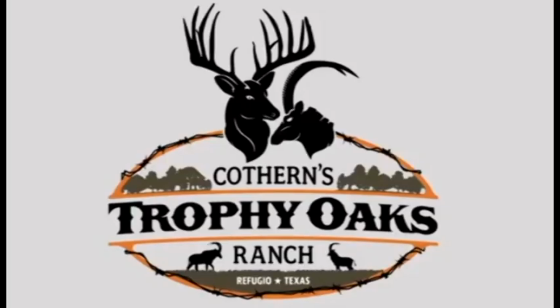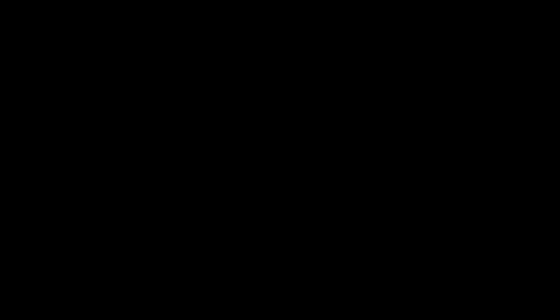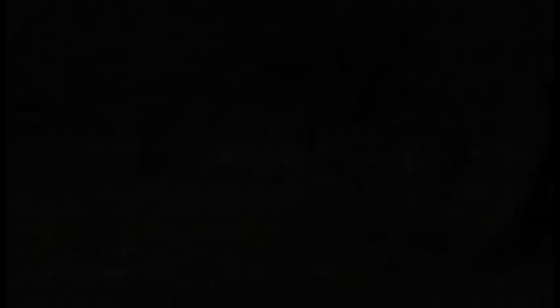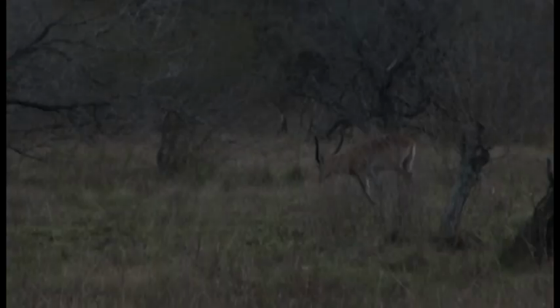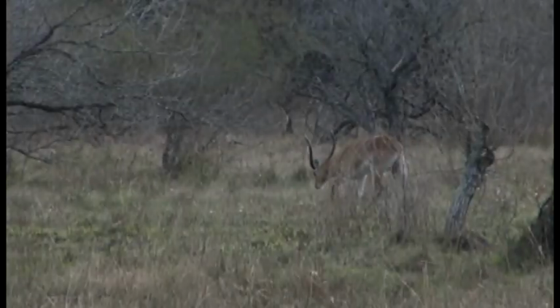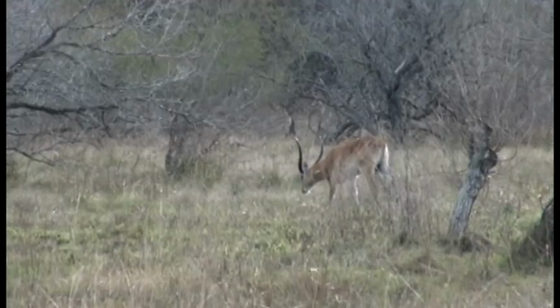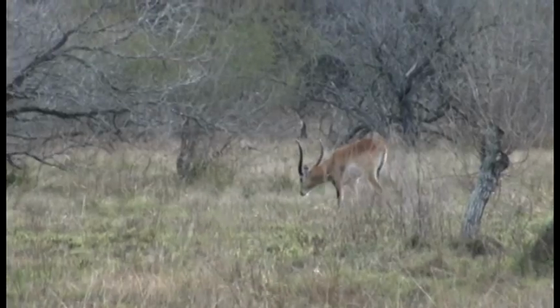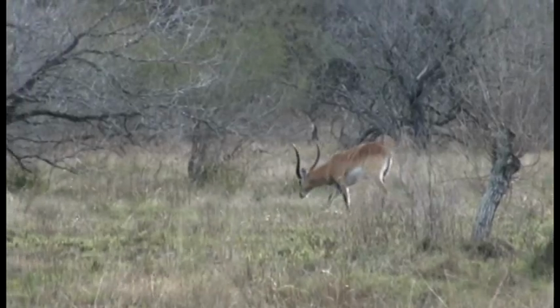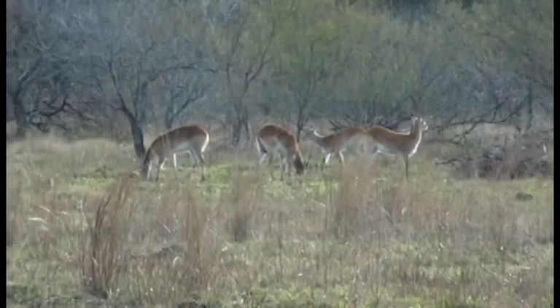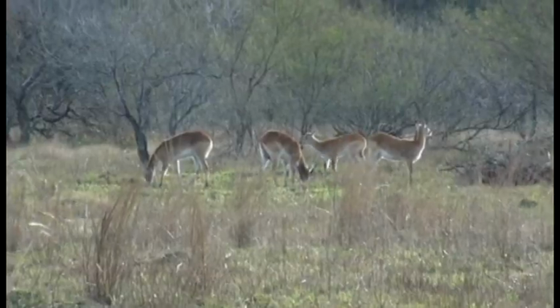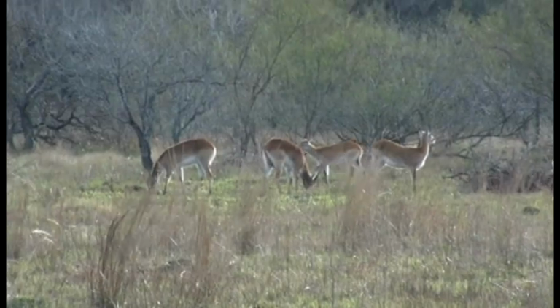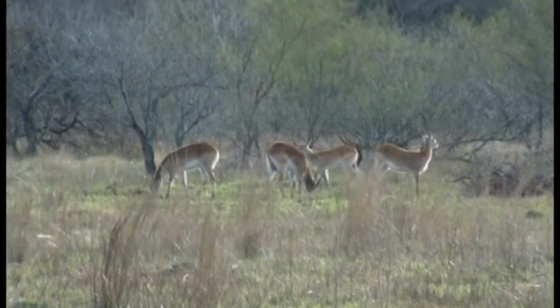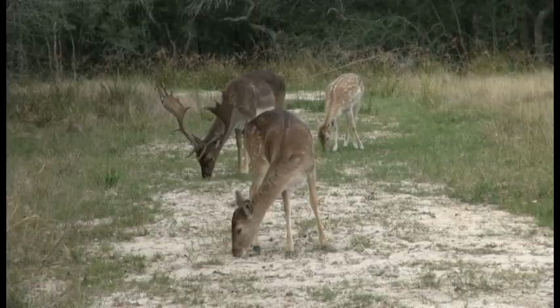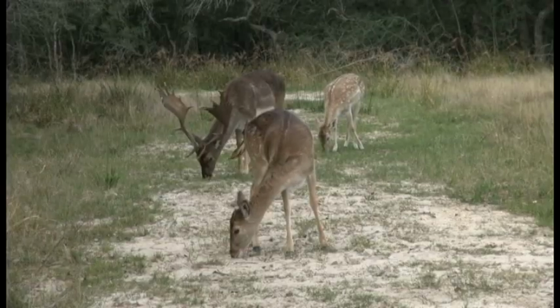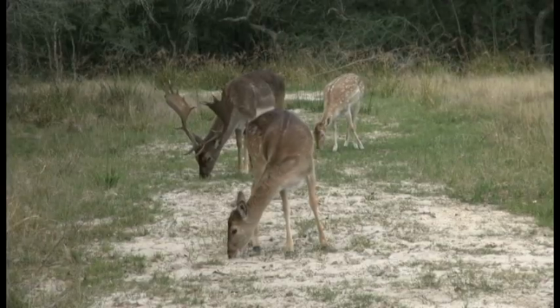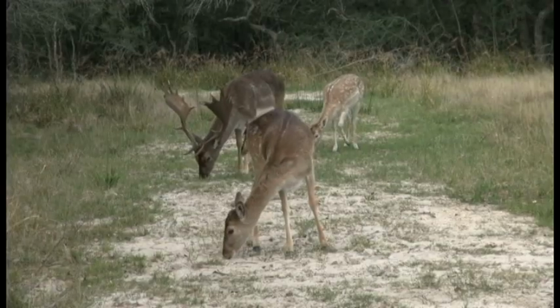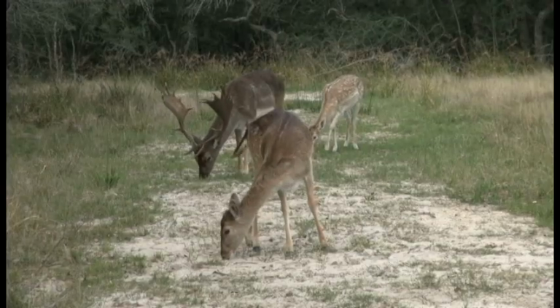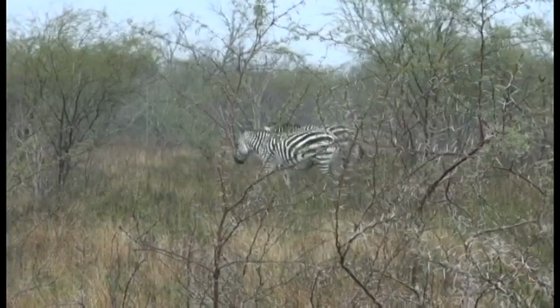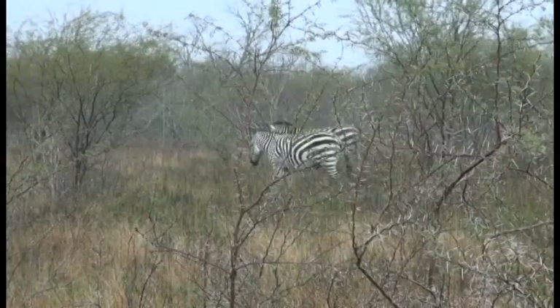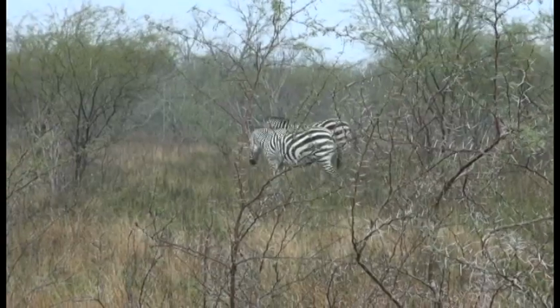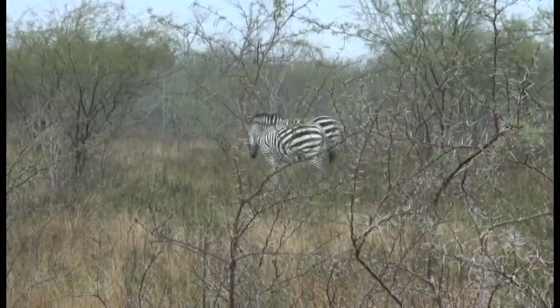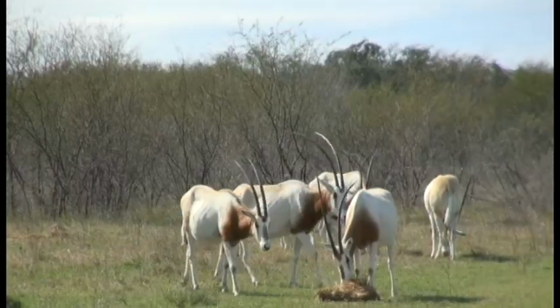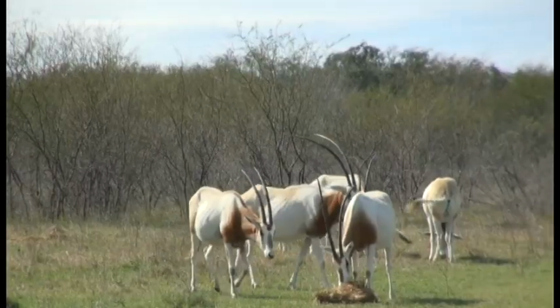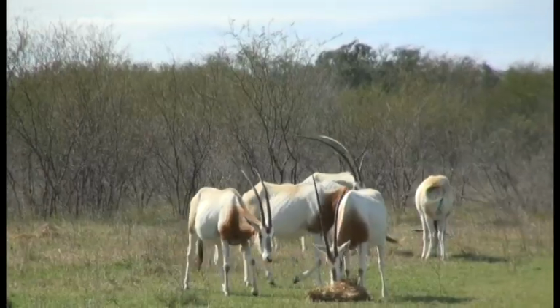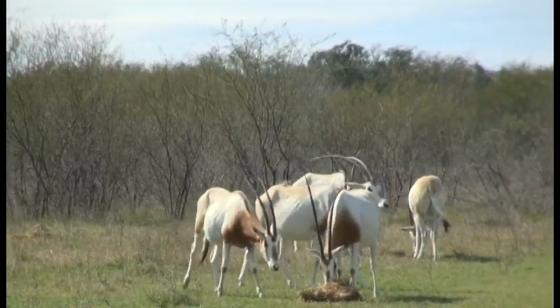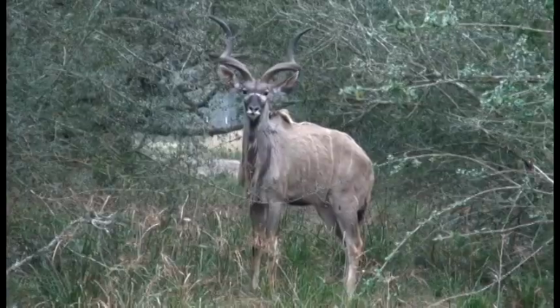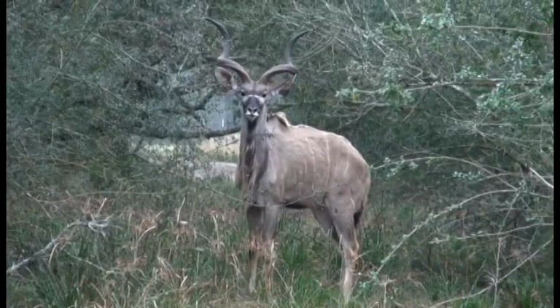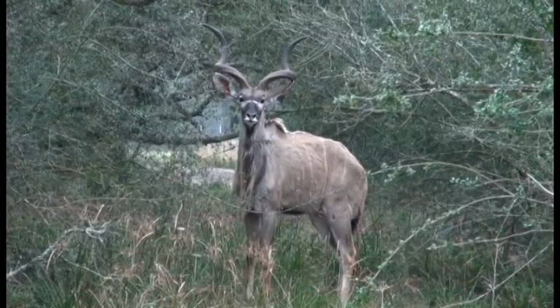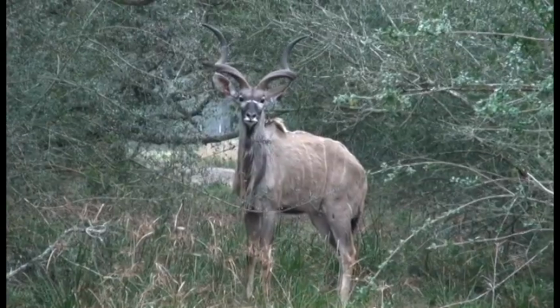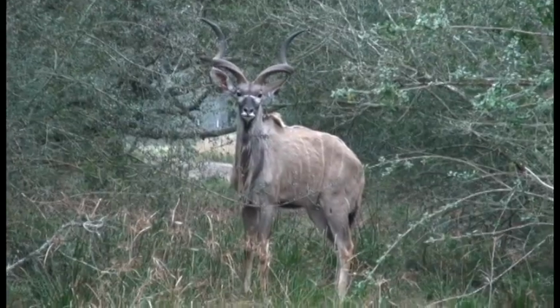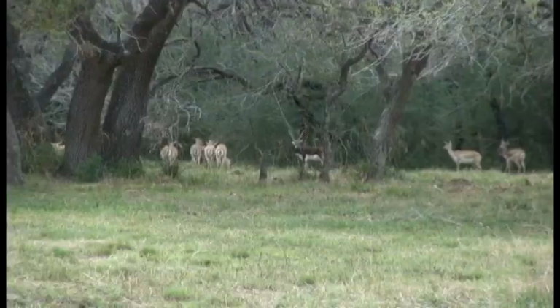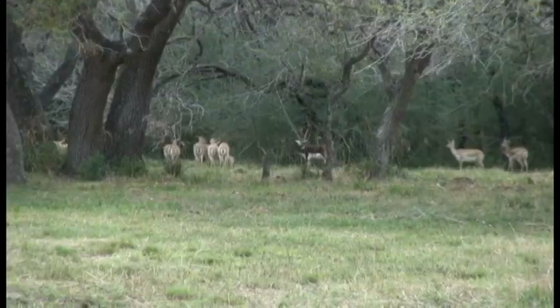This is the seventh in a series of video clips featuring the animals that live at Cawthorne's Trophy Oaks Ranch.